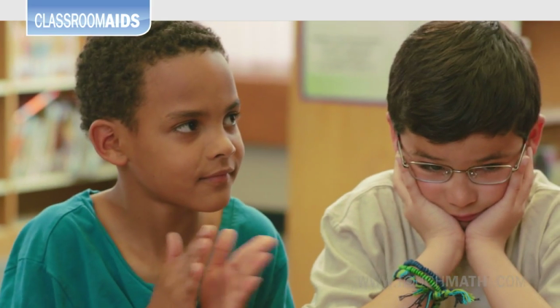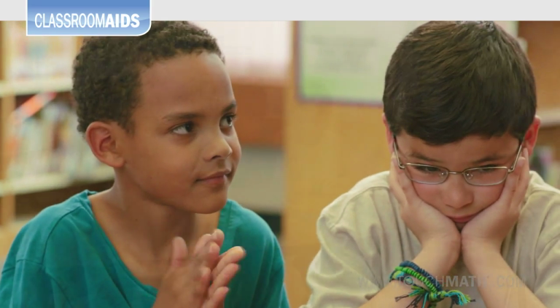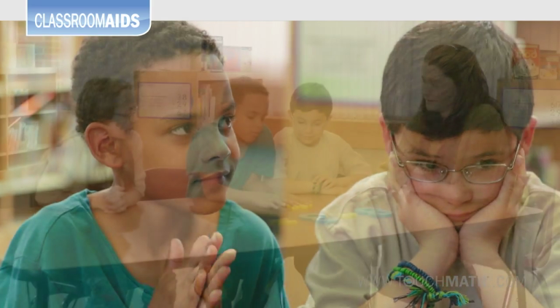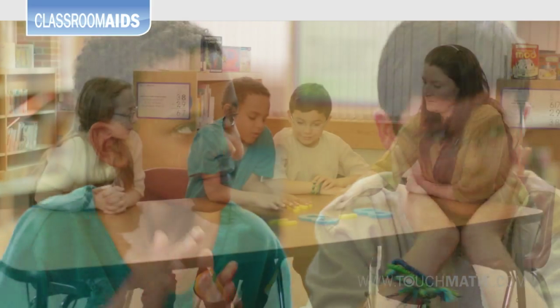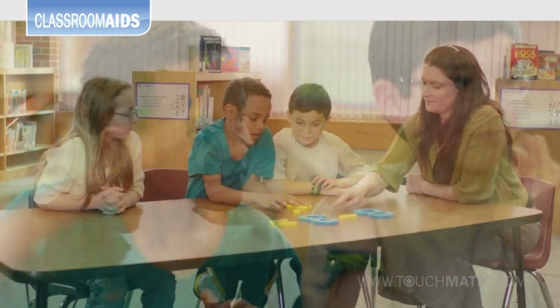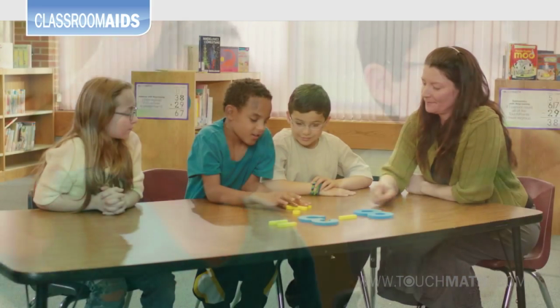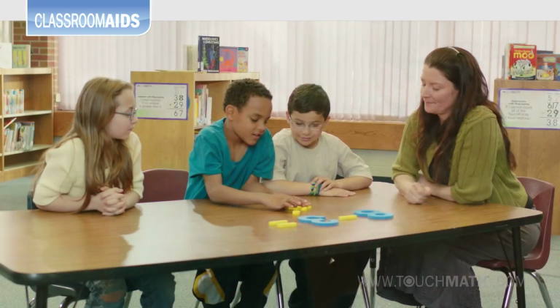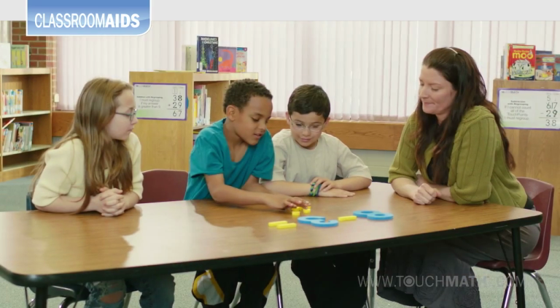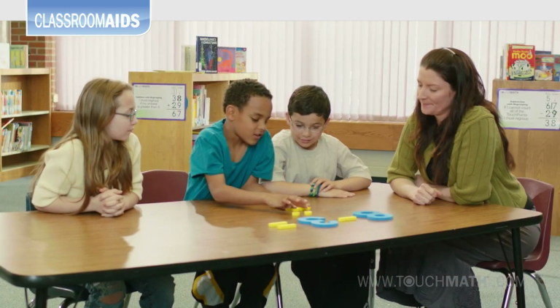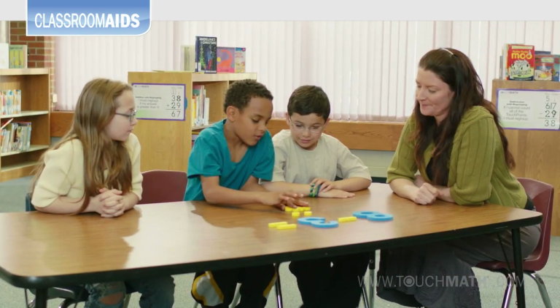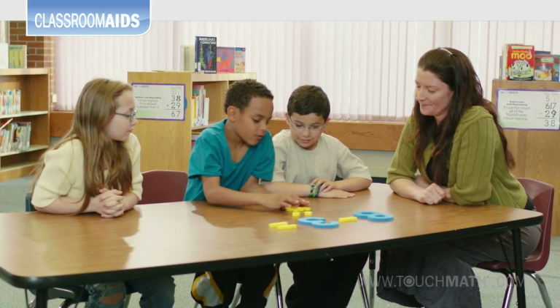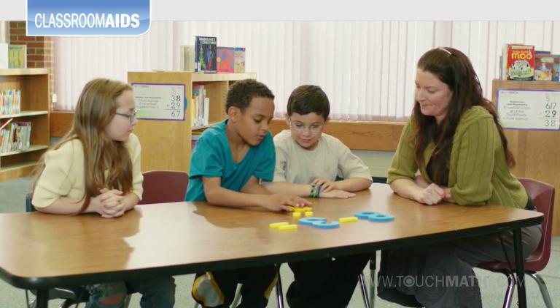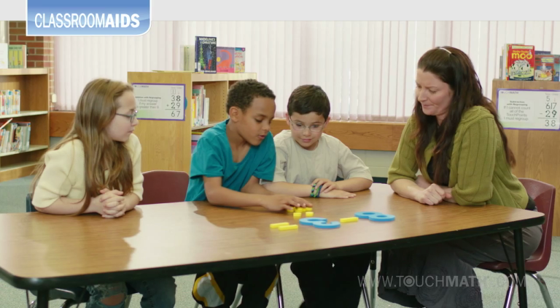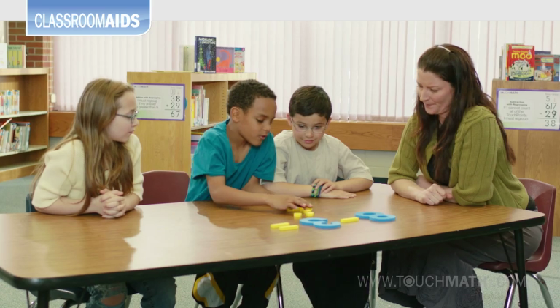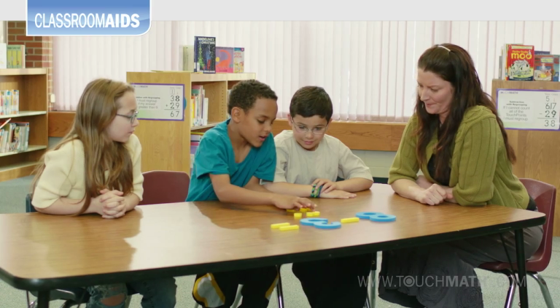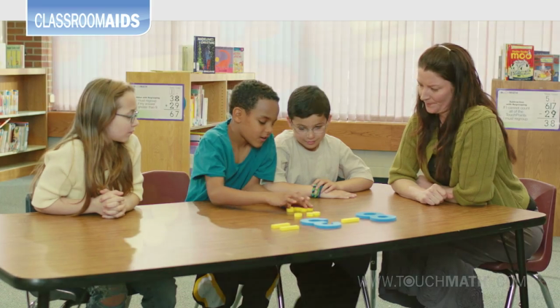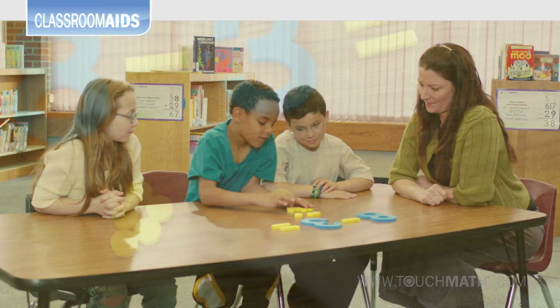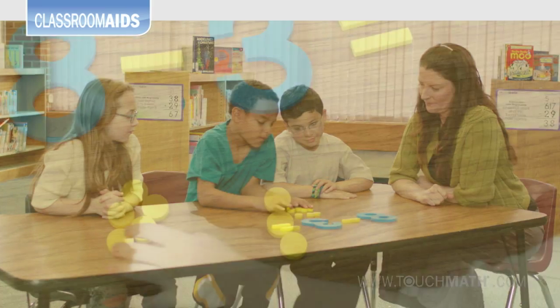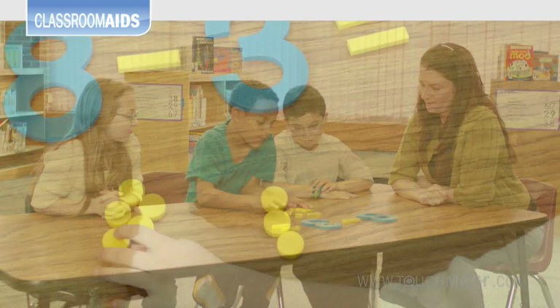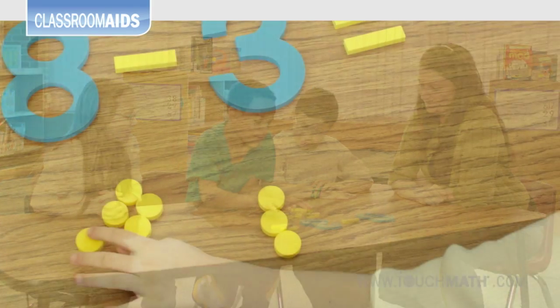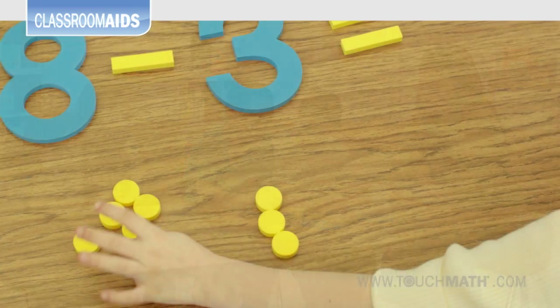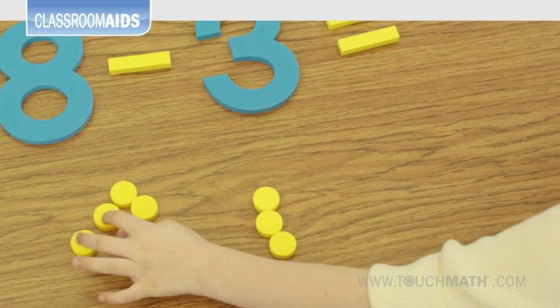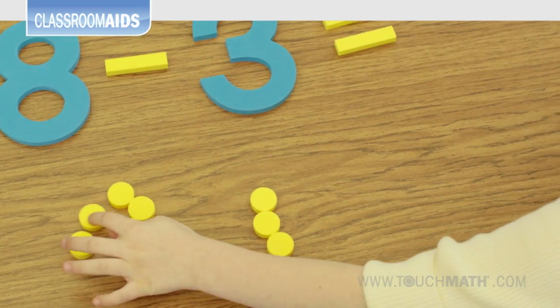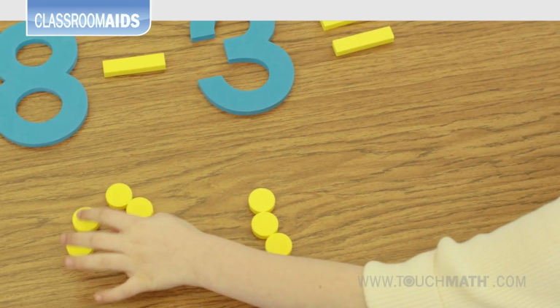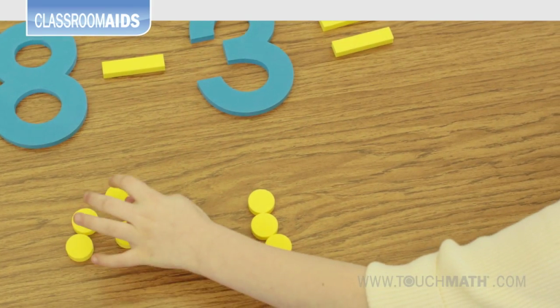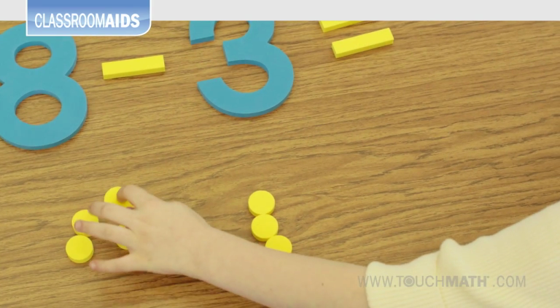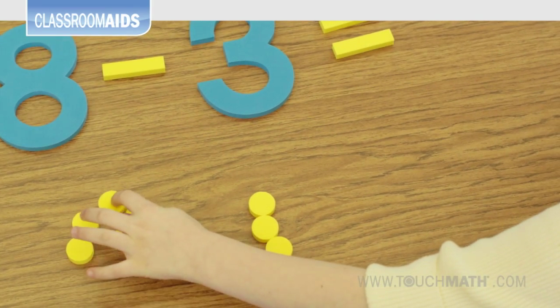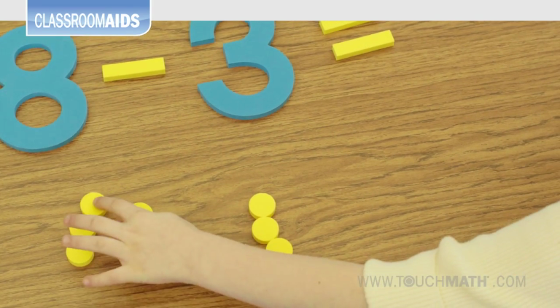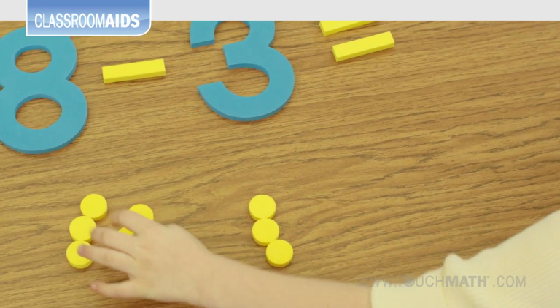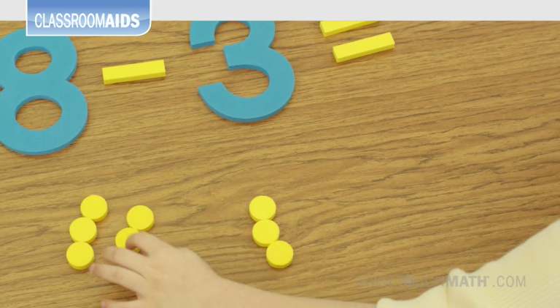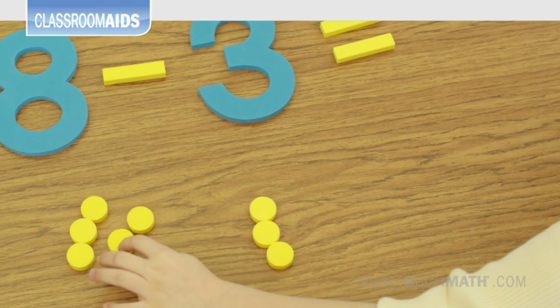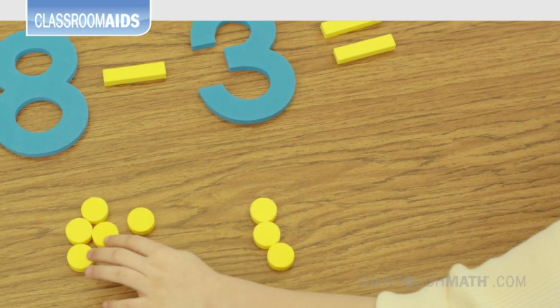Beginning subtraction with the touch numerals gives students a meaningful way to understand the concept.